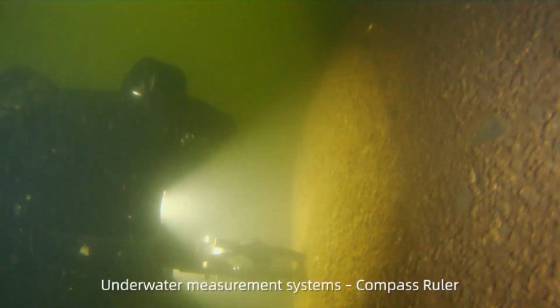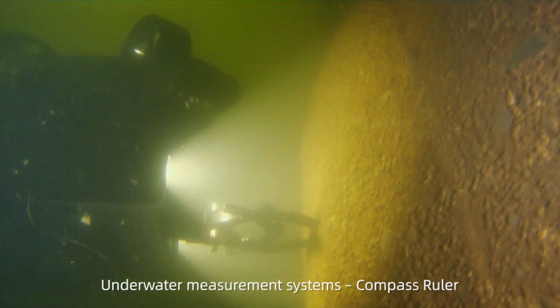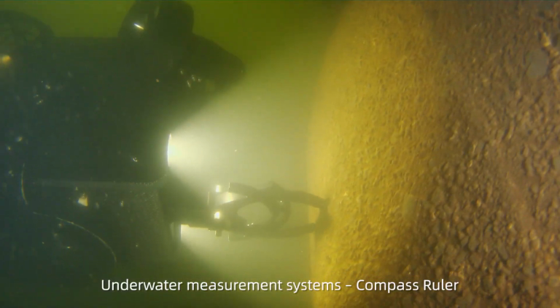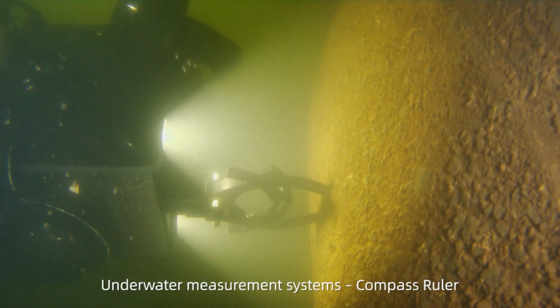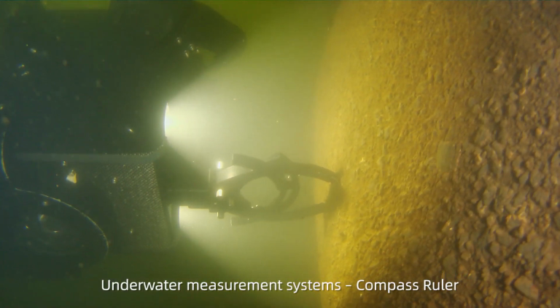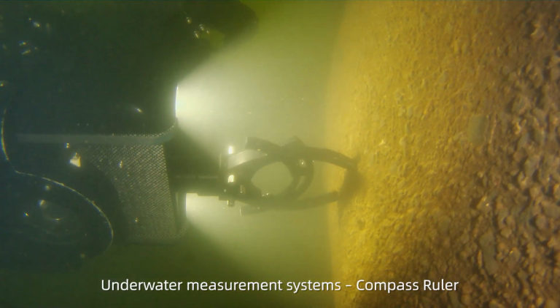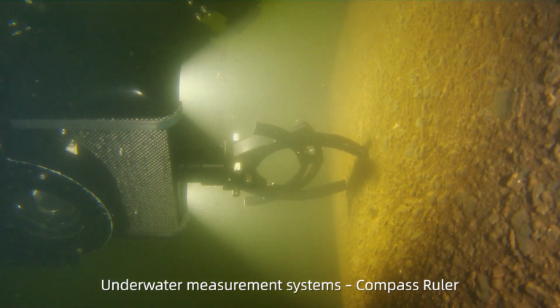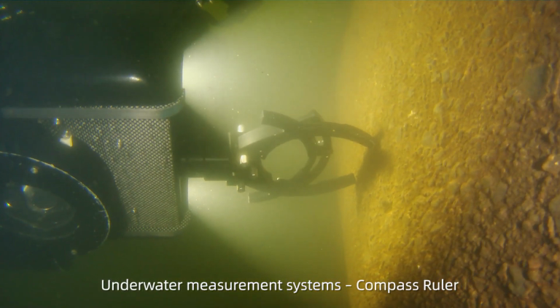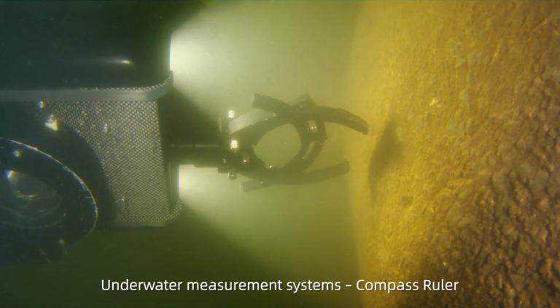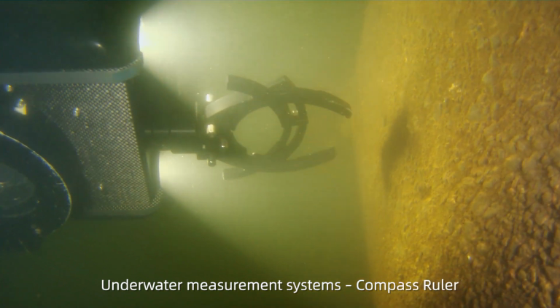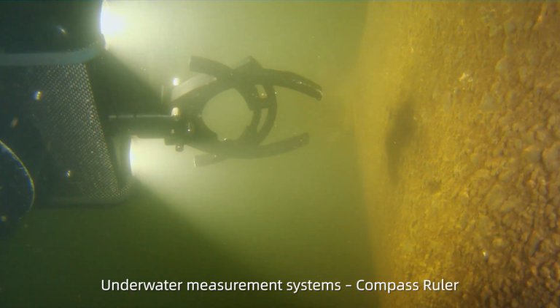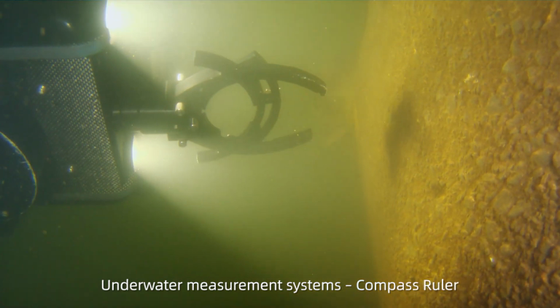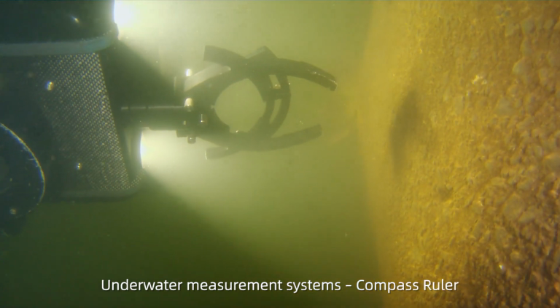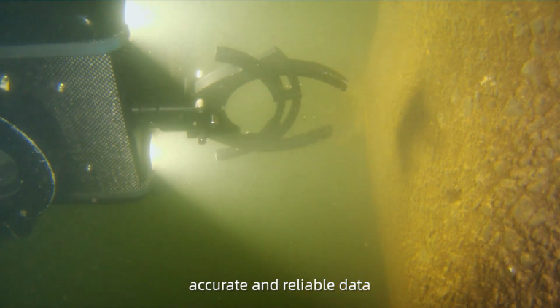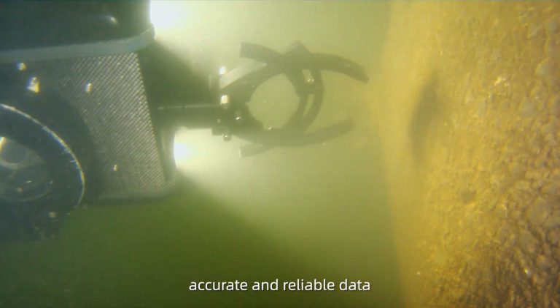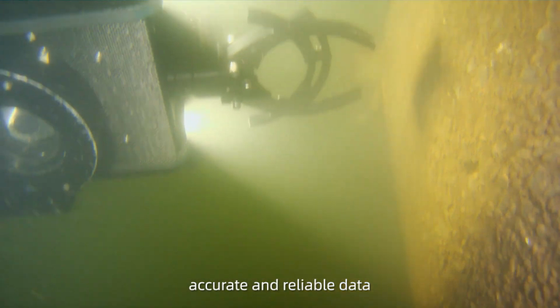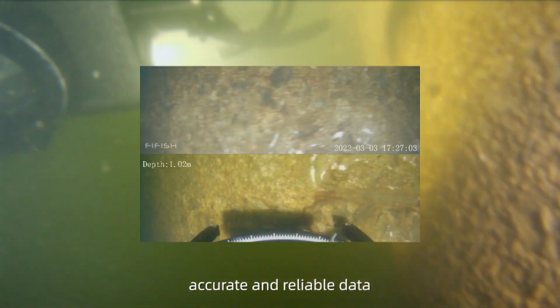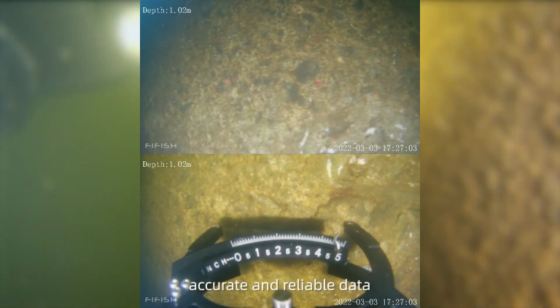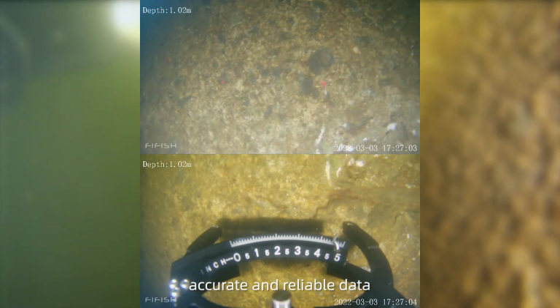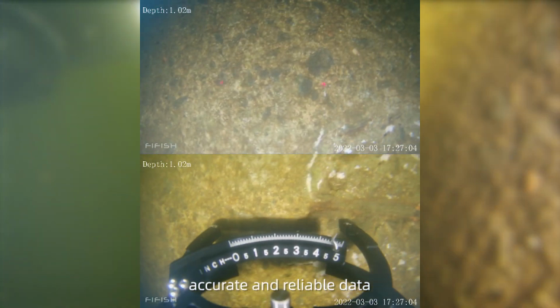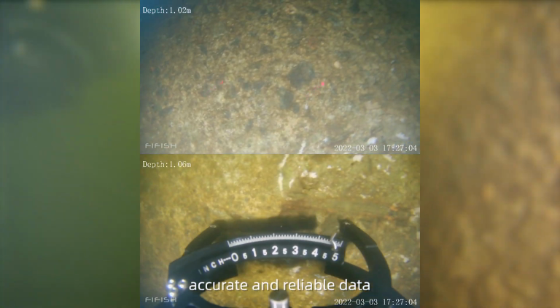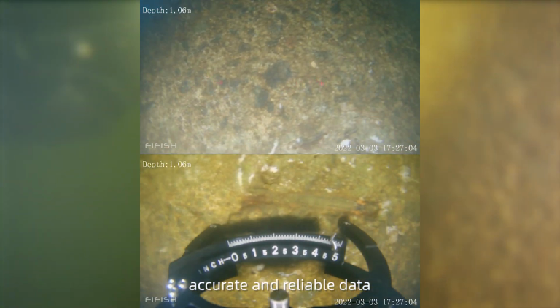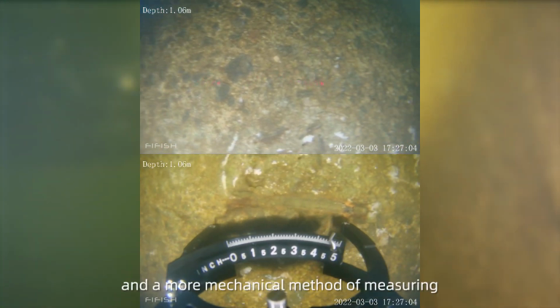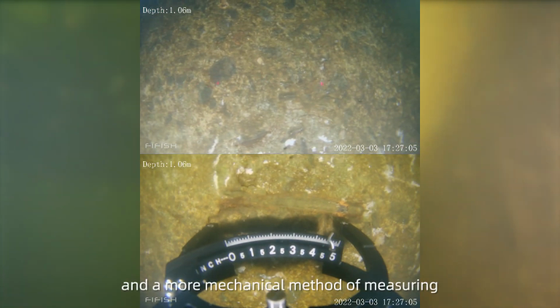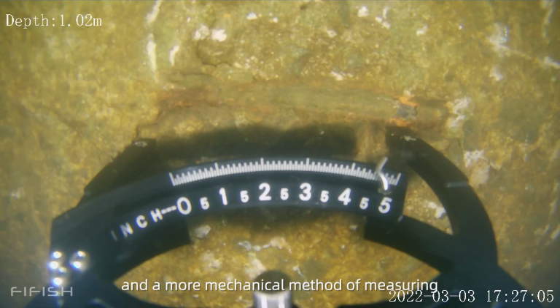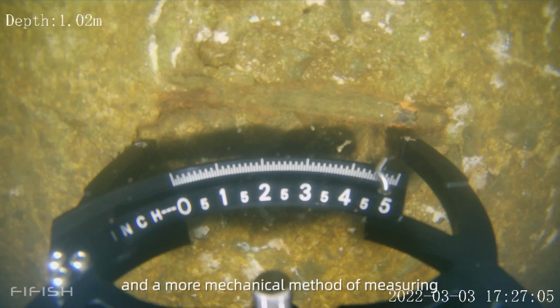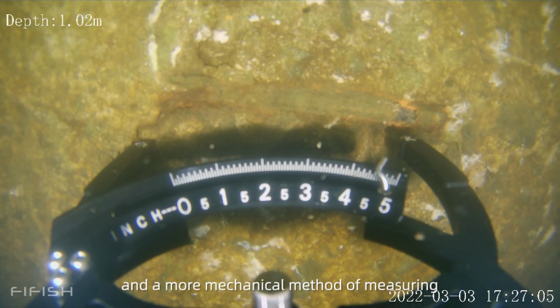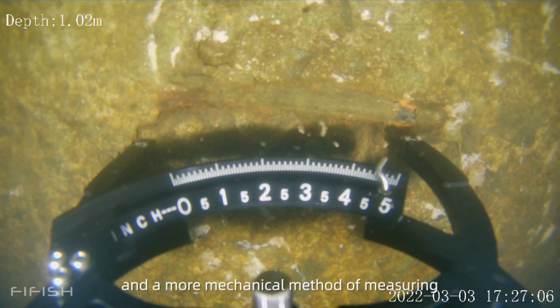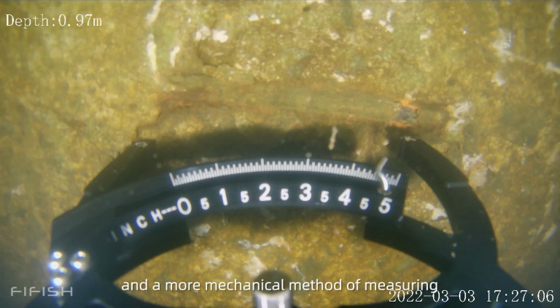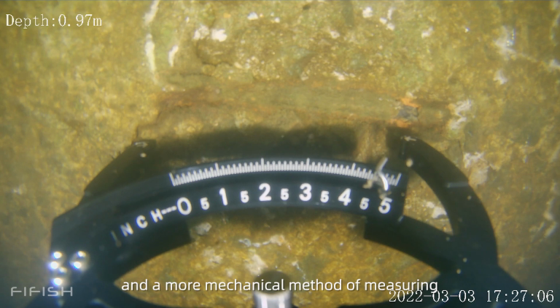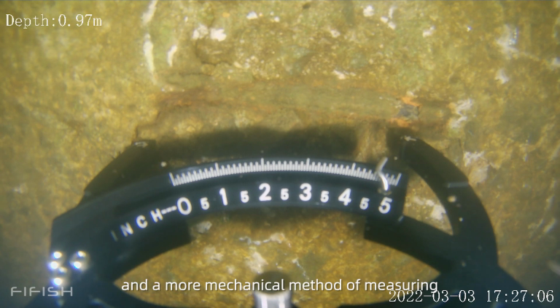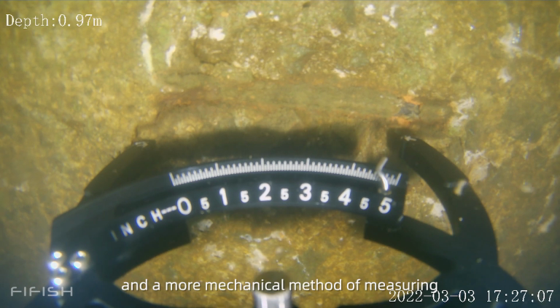Underwater measurement systems include a compass ruler providing accurate and reliable data, as well as a more mechanical method of measuring.